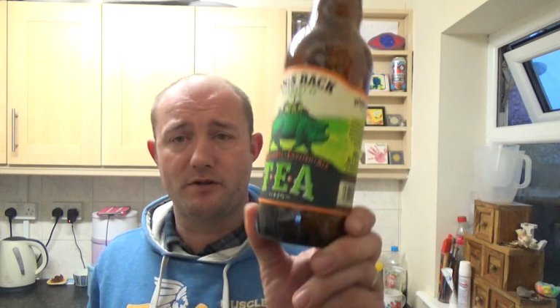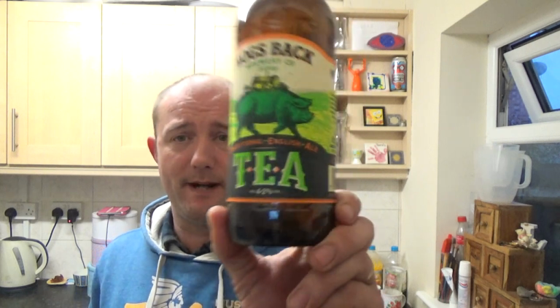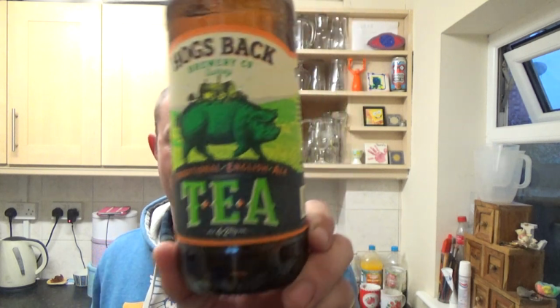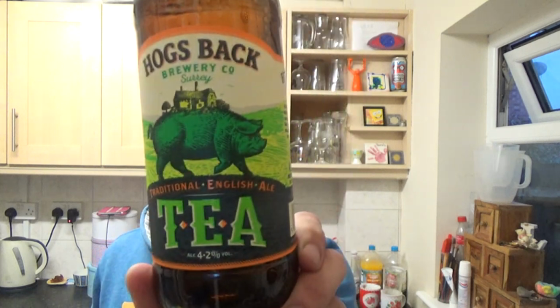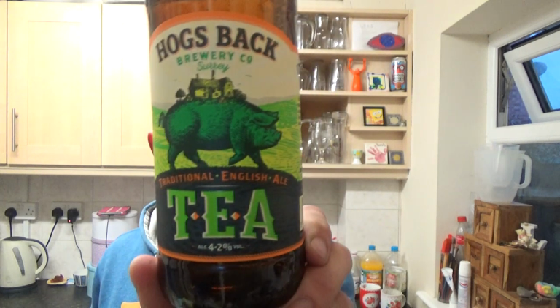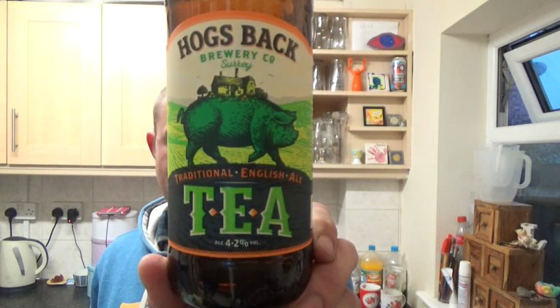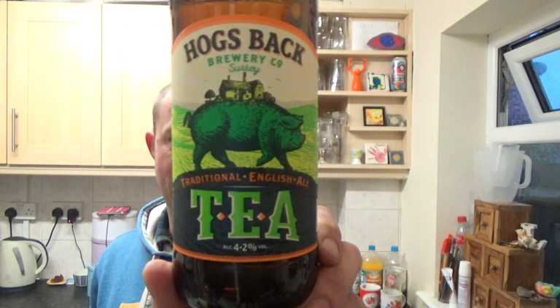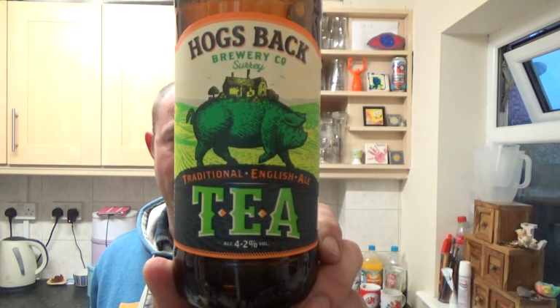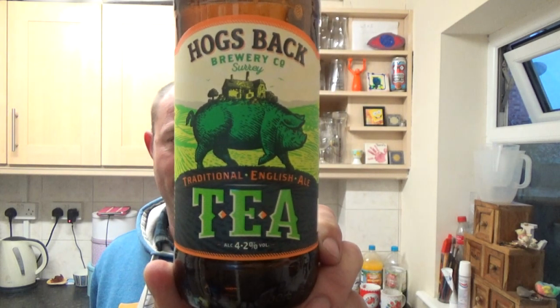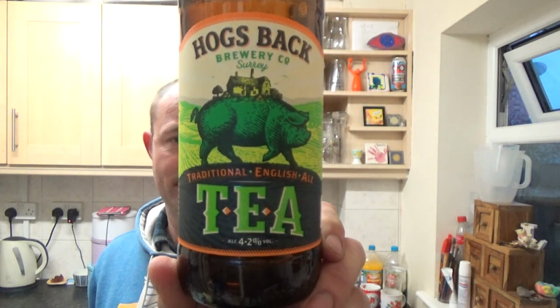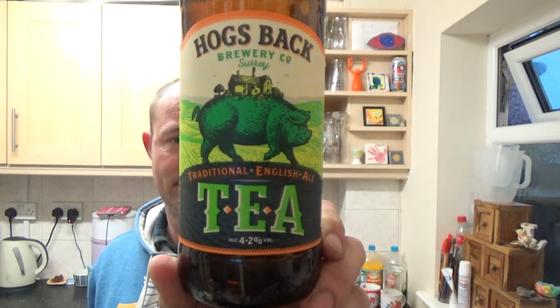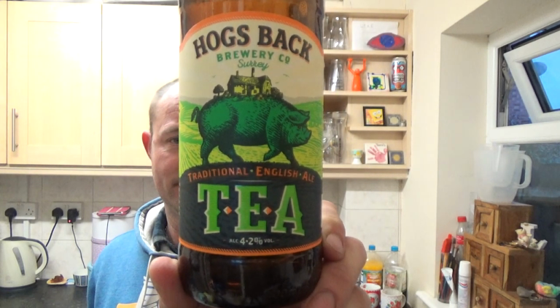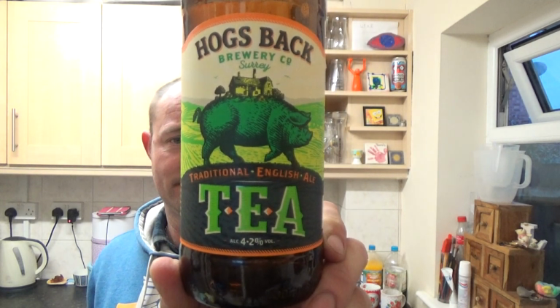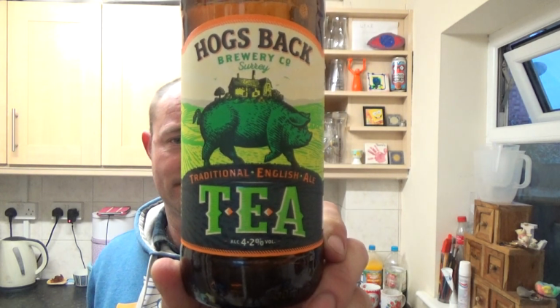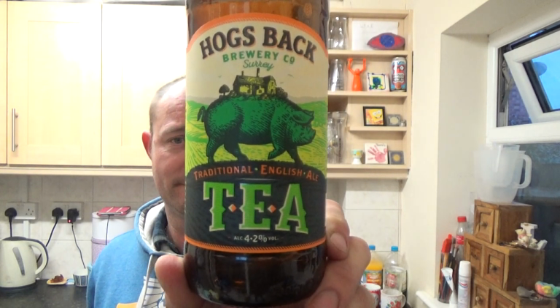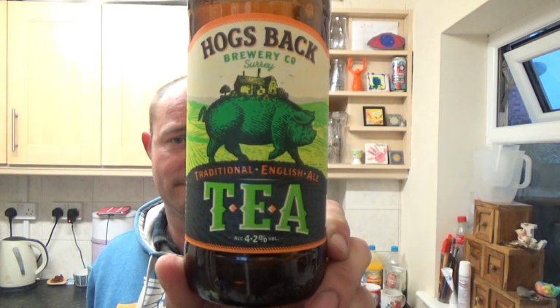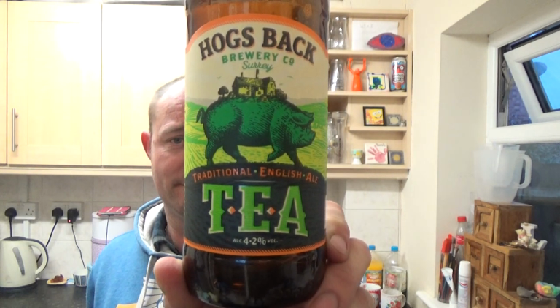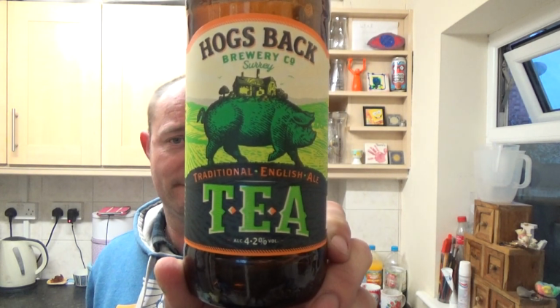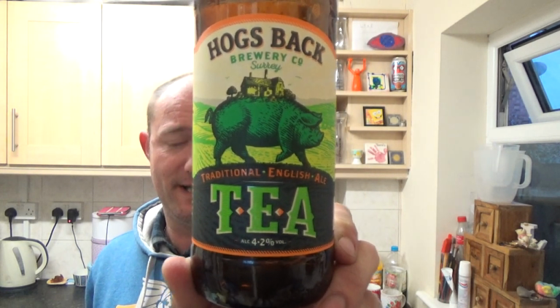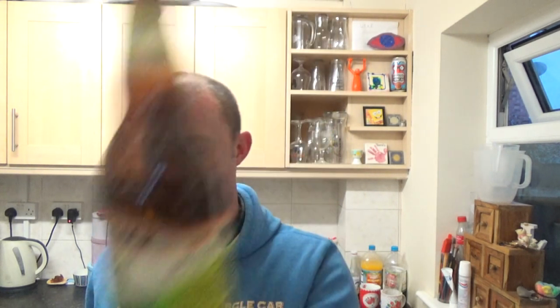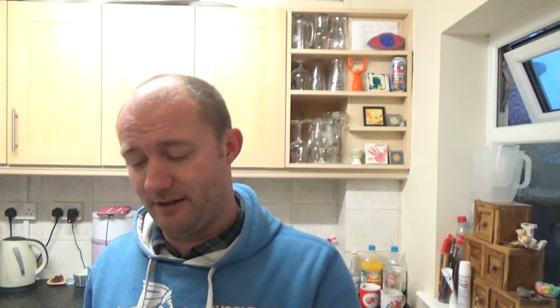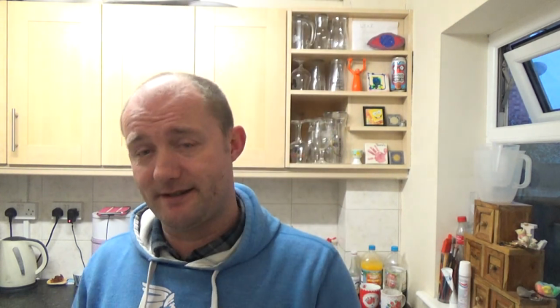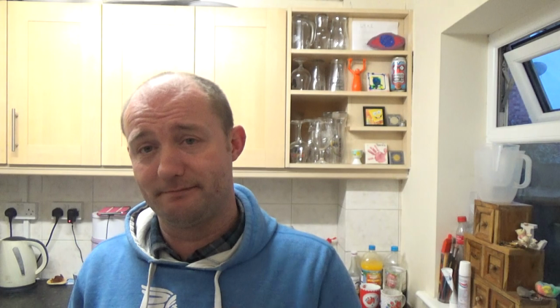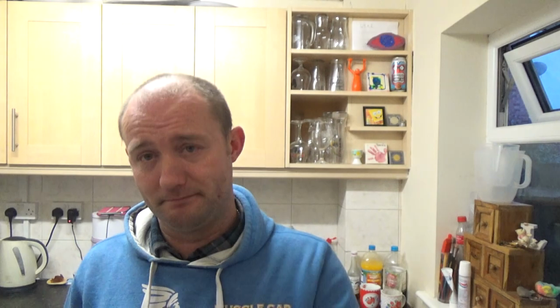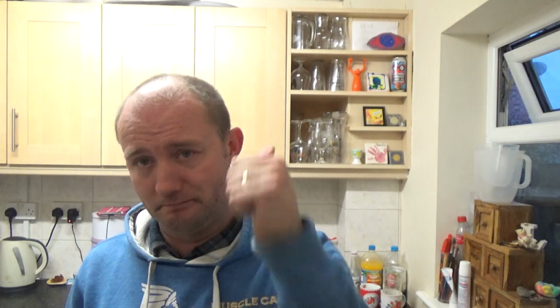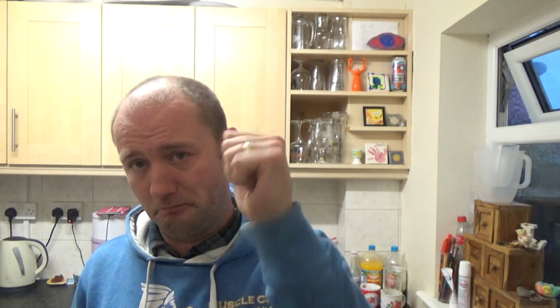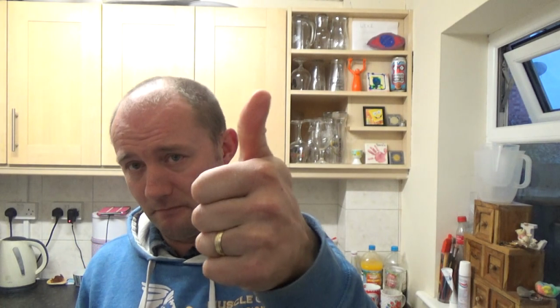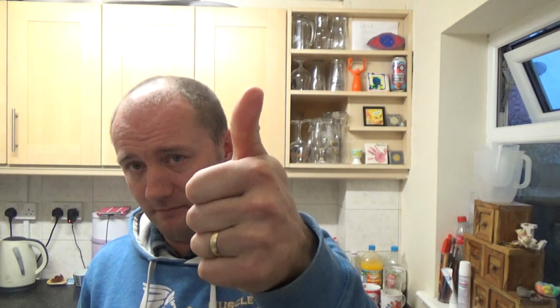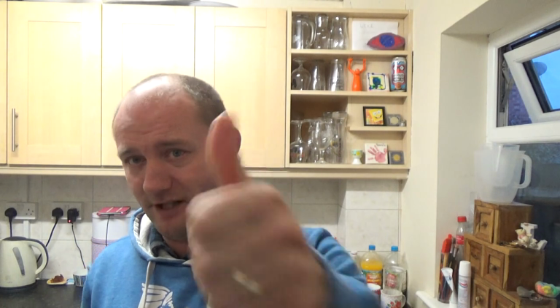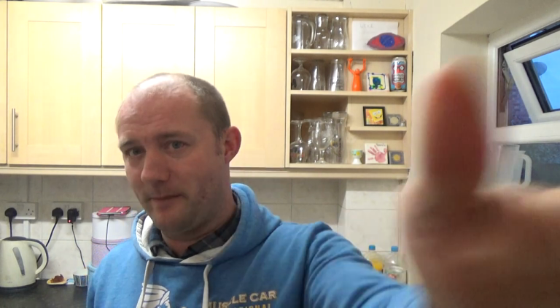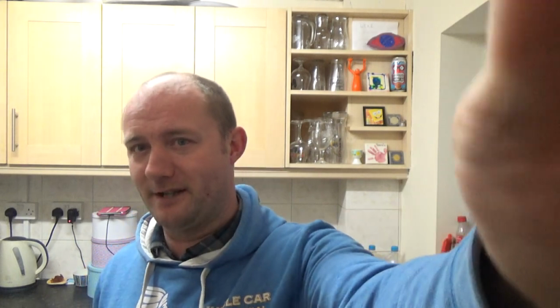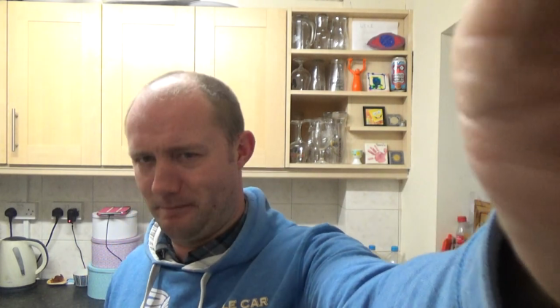Hogsback Tea — there you go guys. See you on the next one. Cheers.